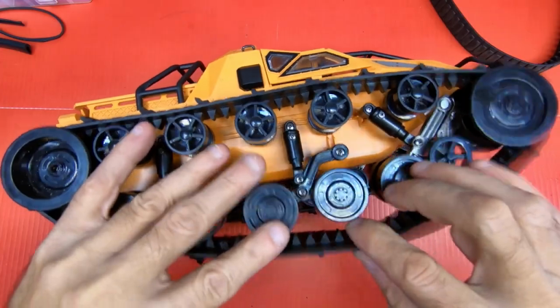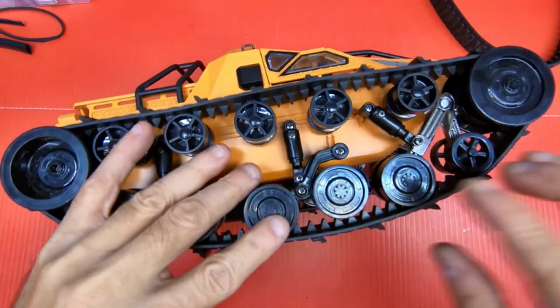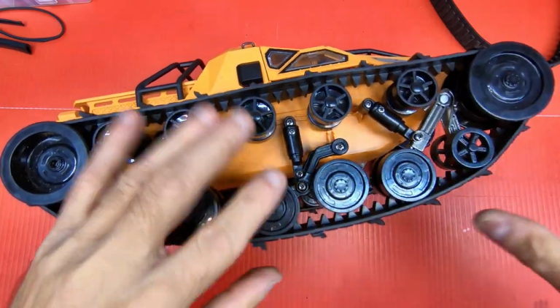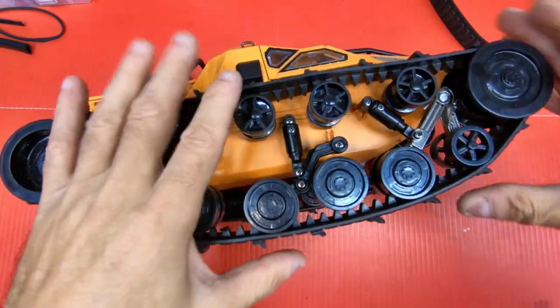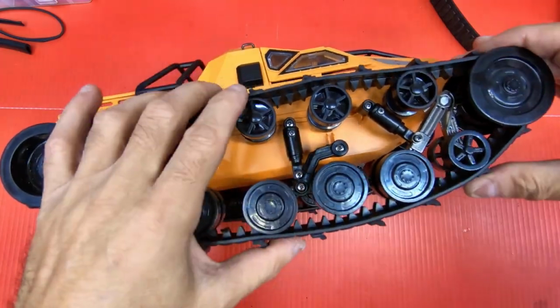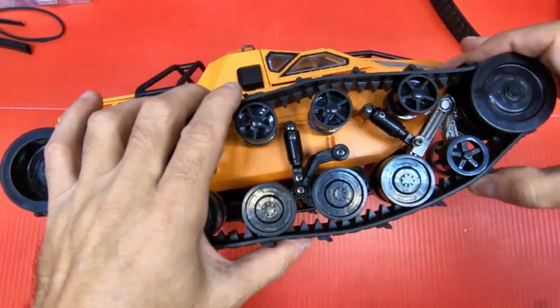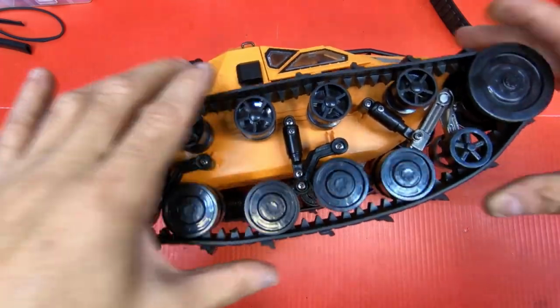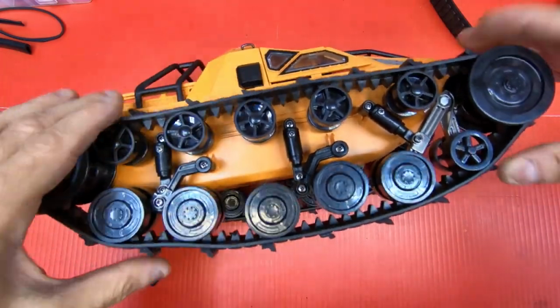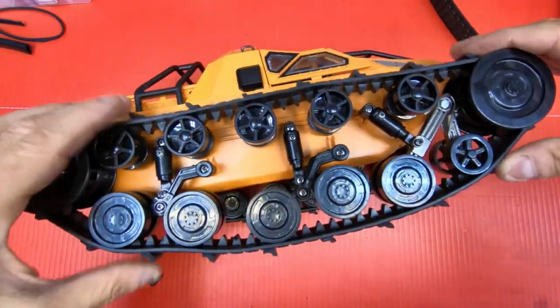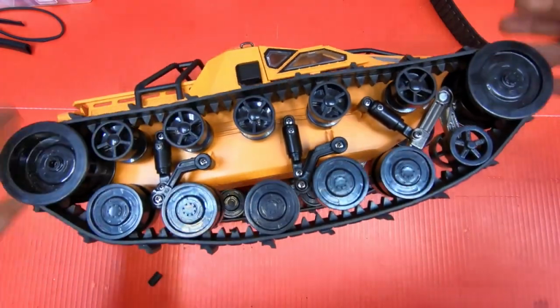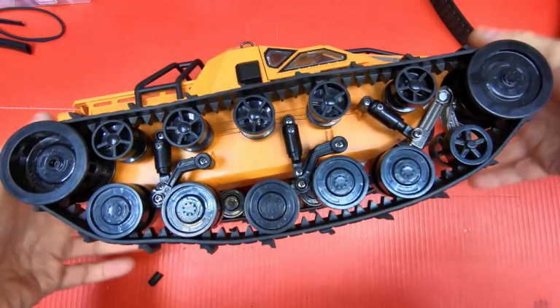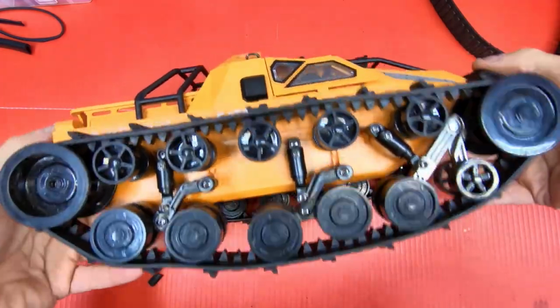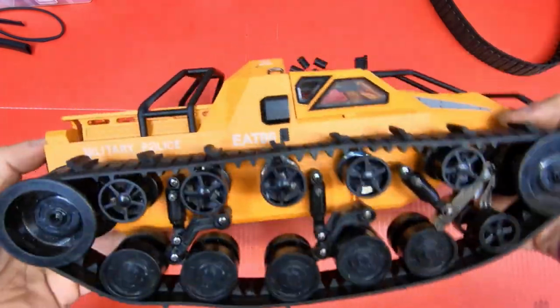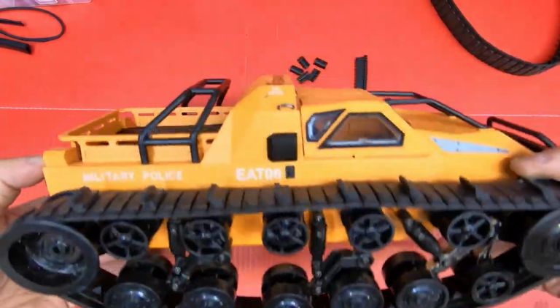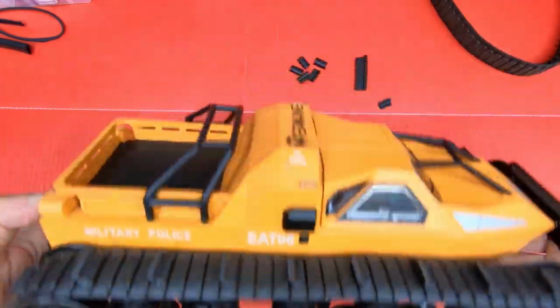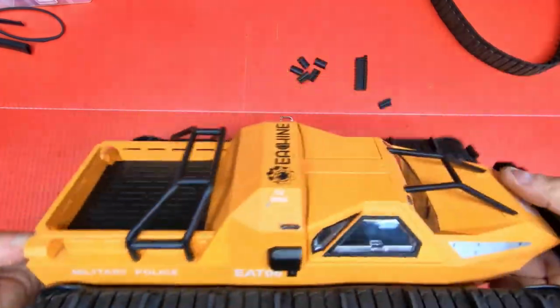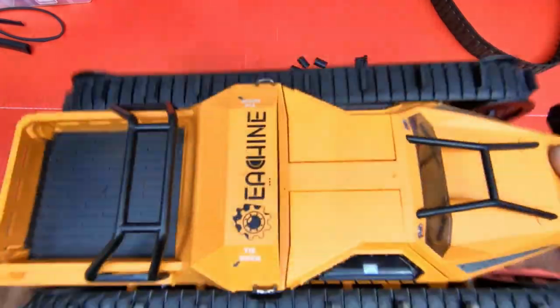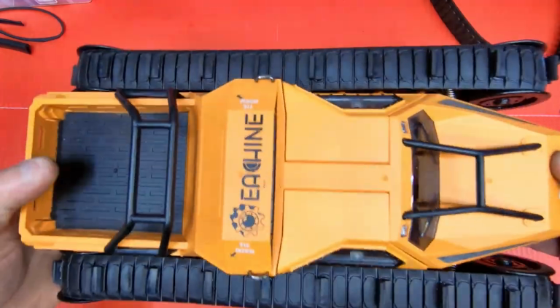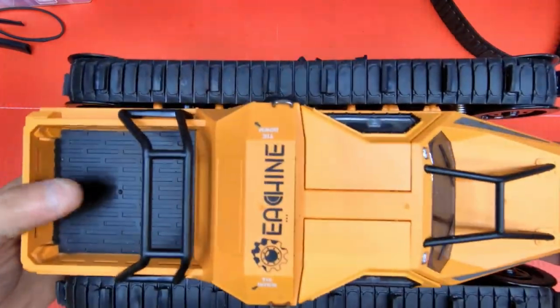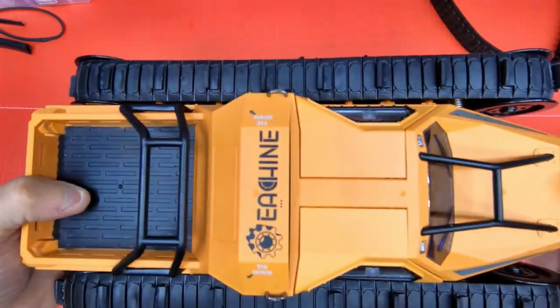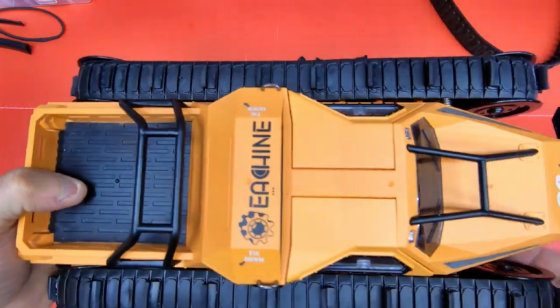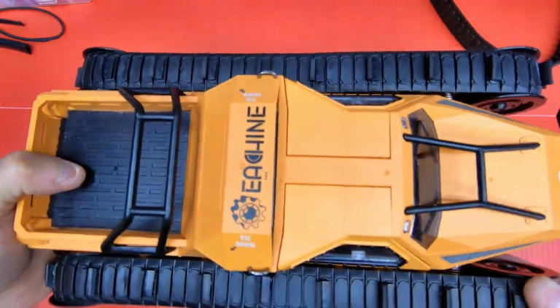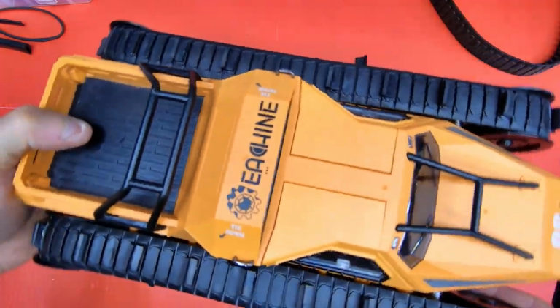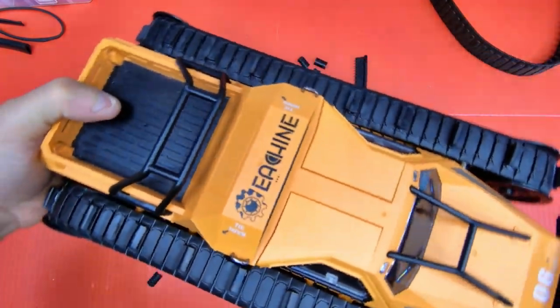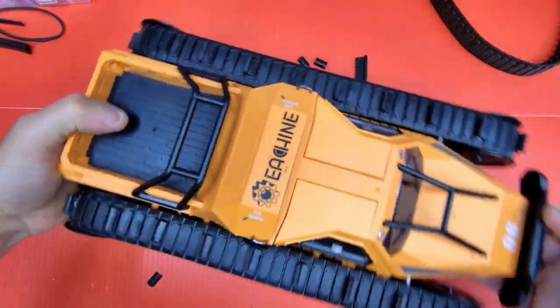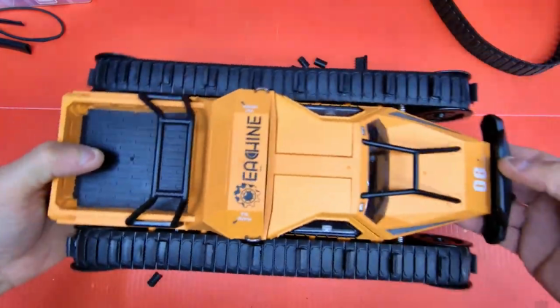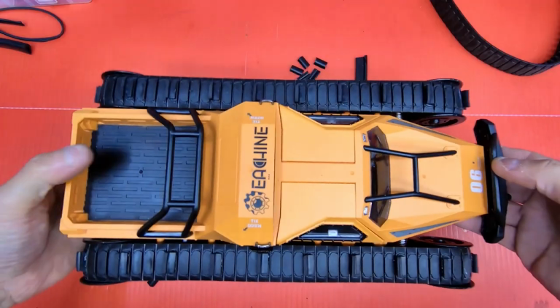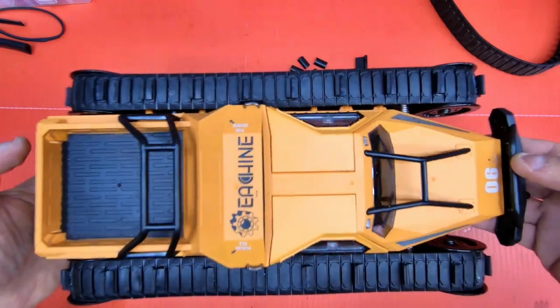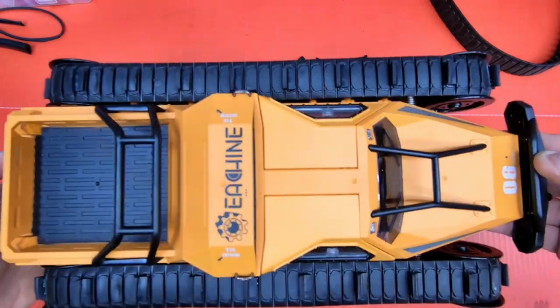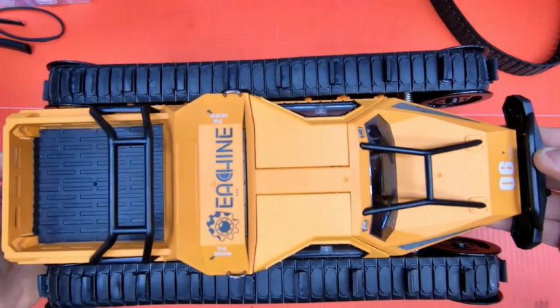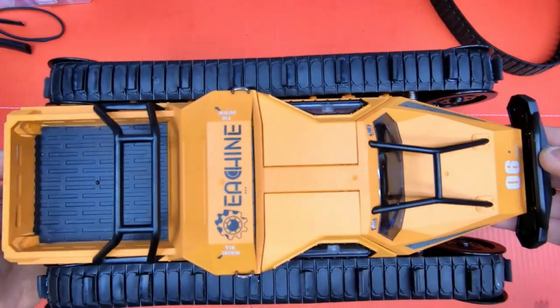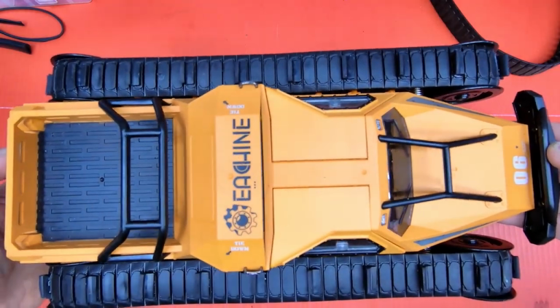All righty, they're on. That's what it looks like.